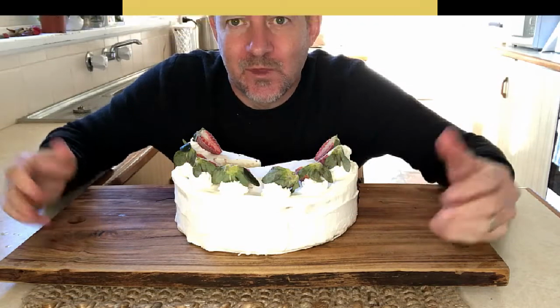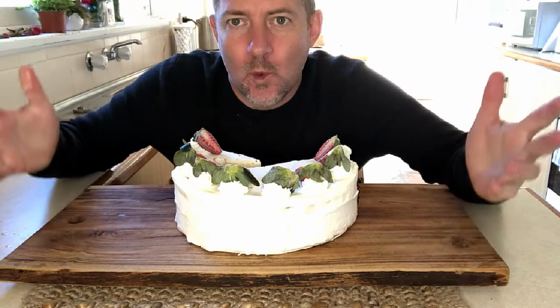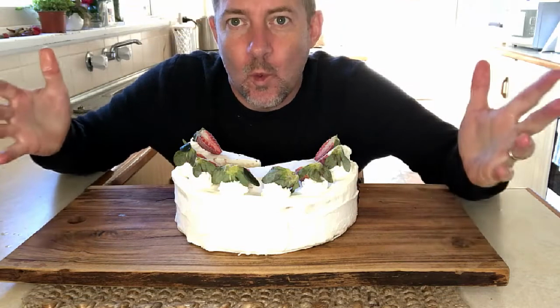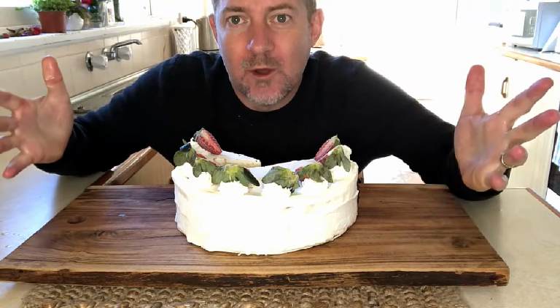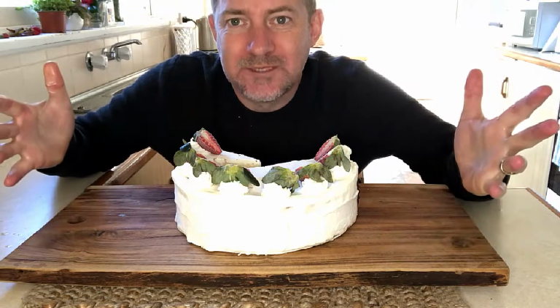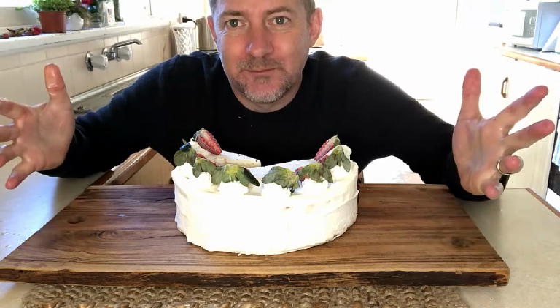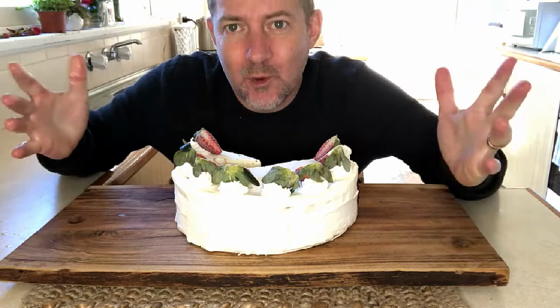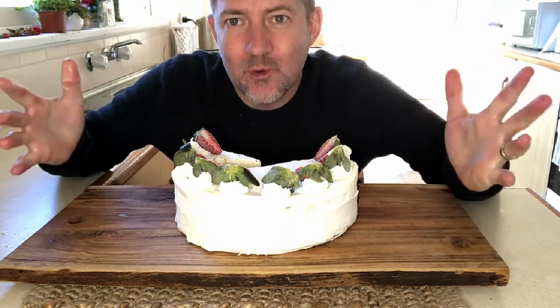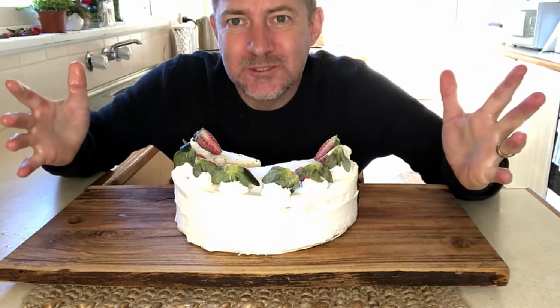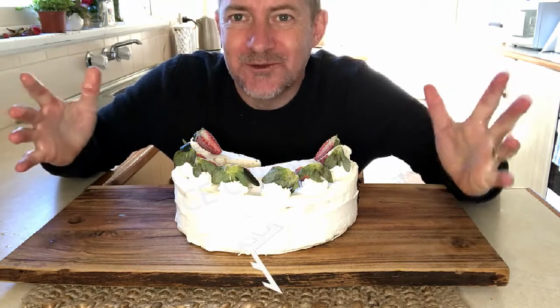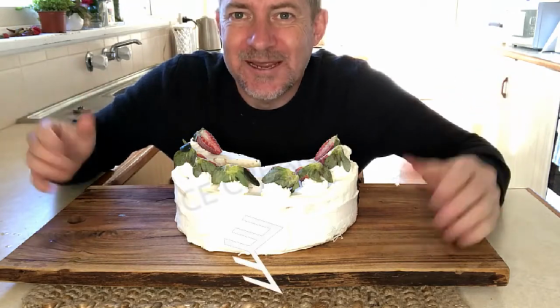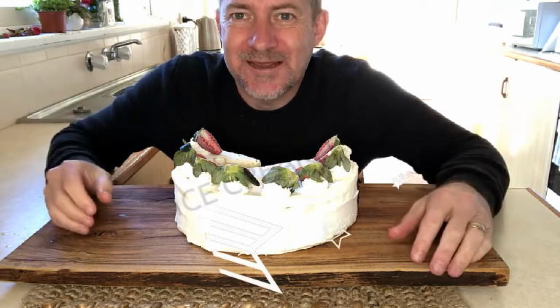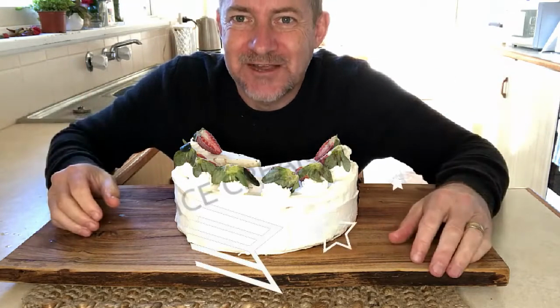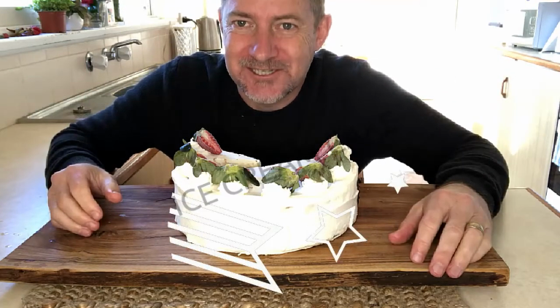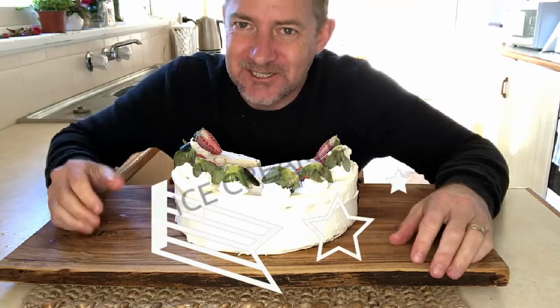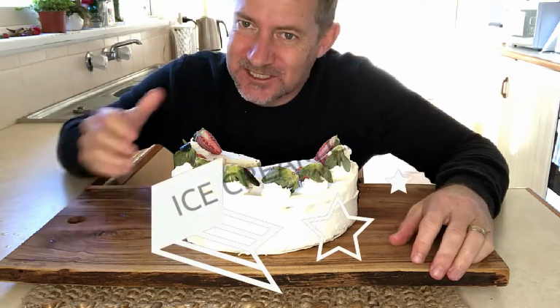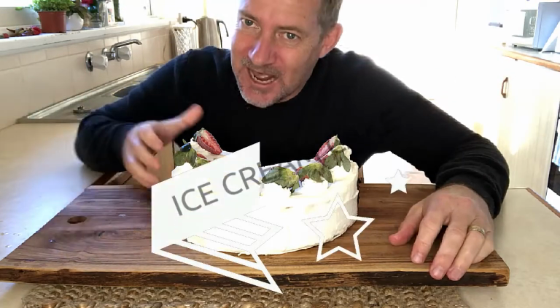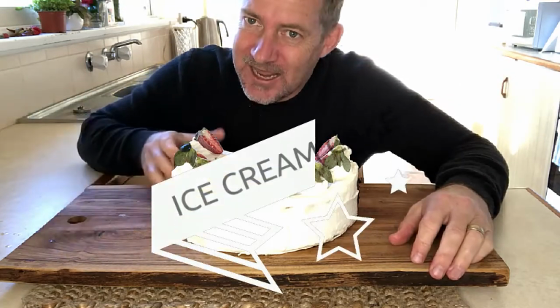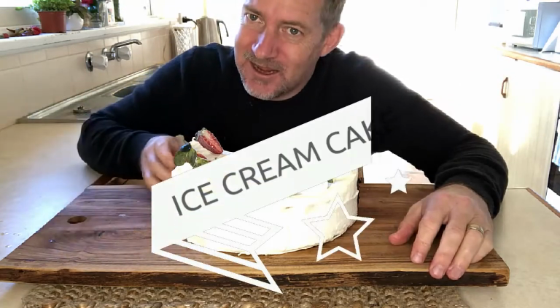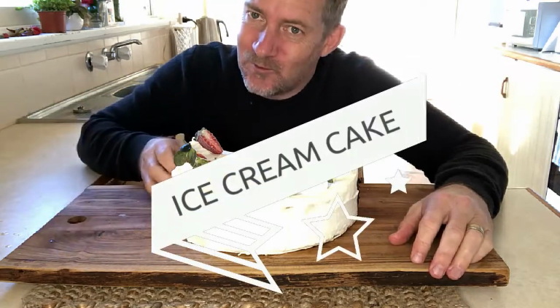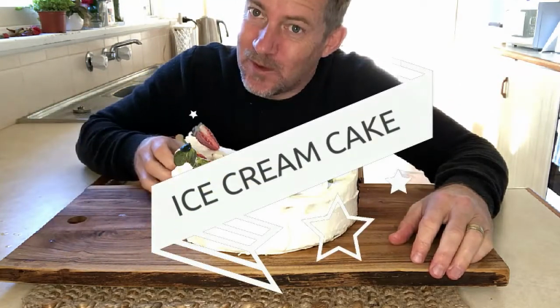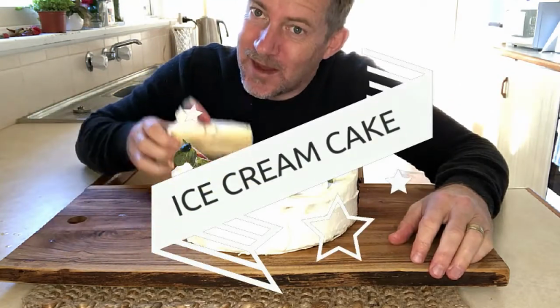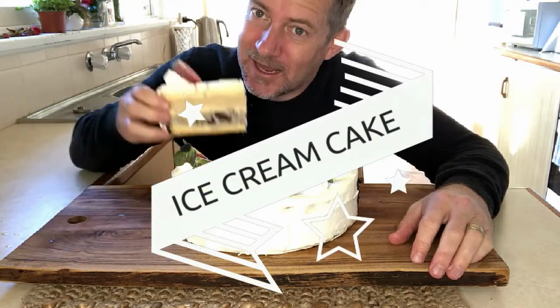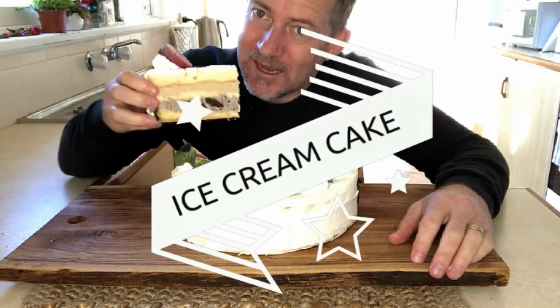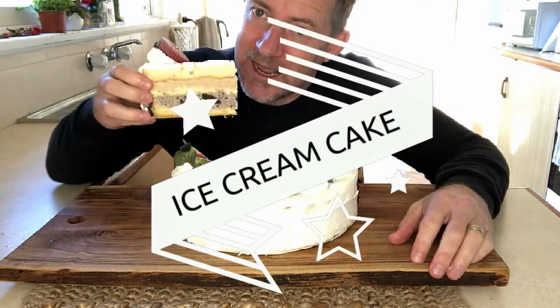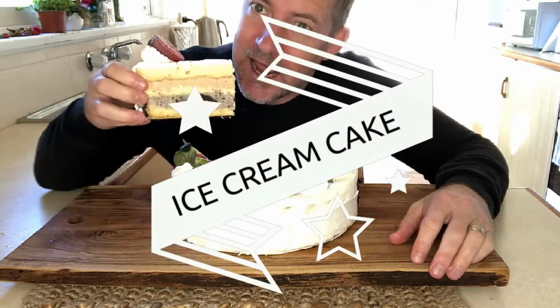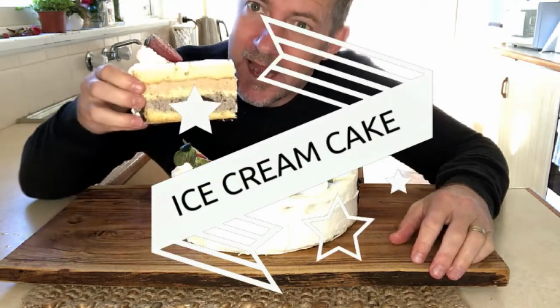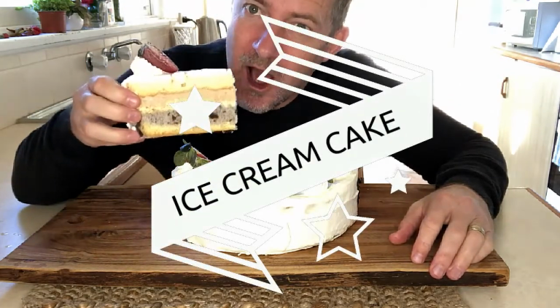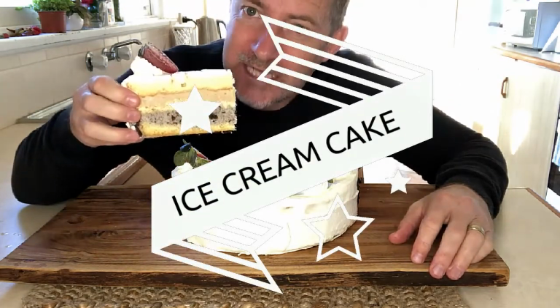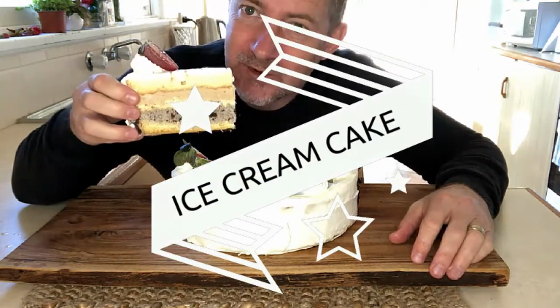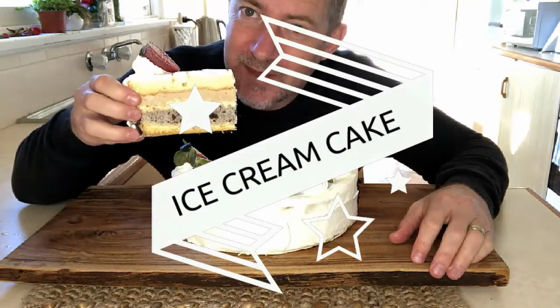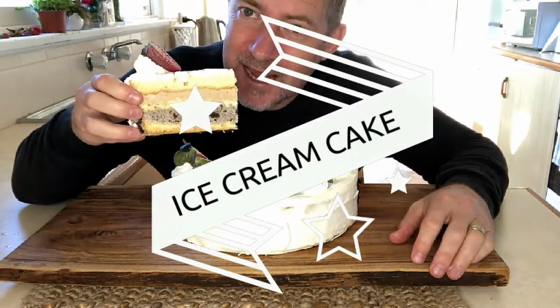Welcome to Paul's Cooking Adventures. Today we'll be making an ice cream cake.